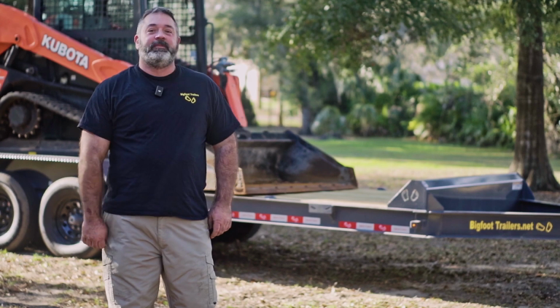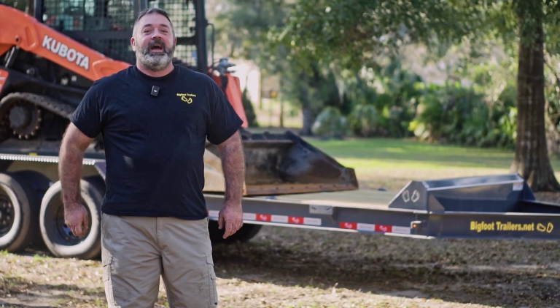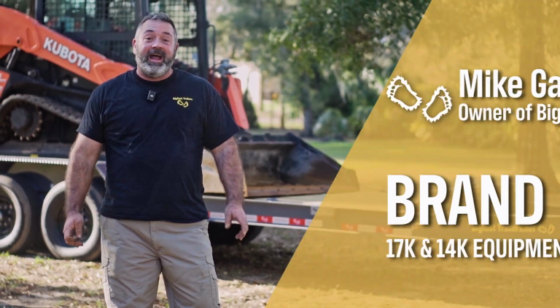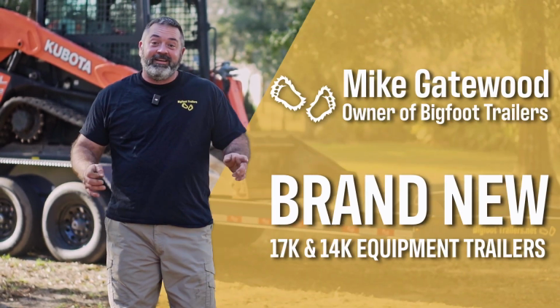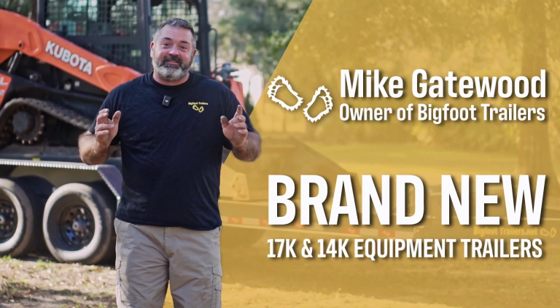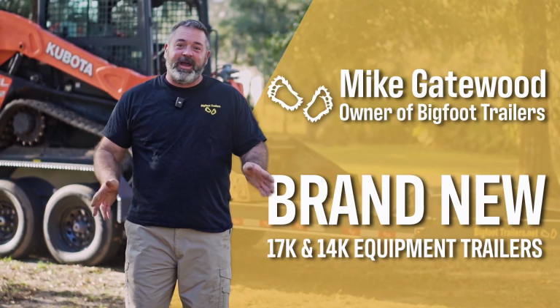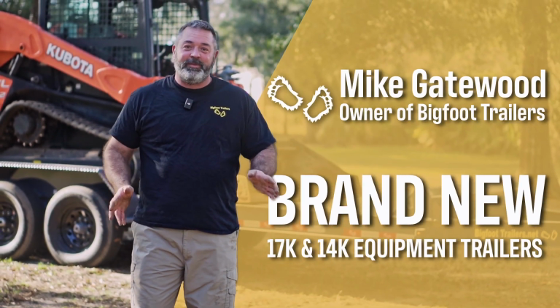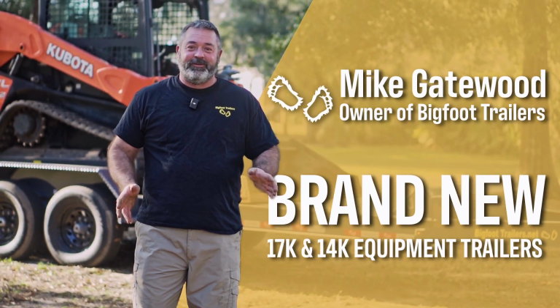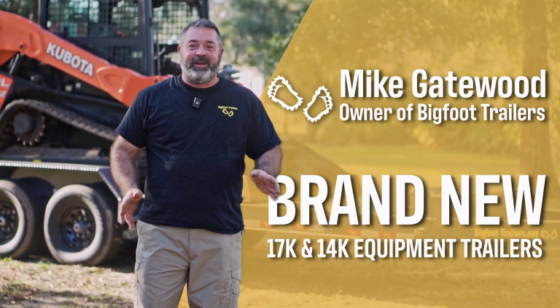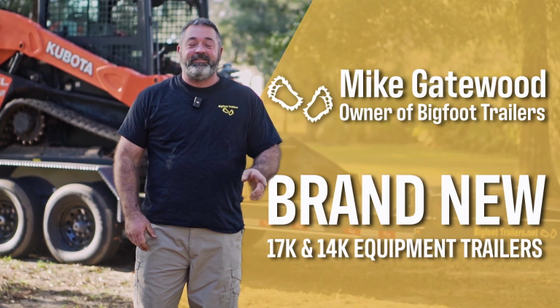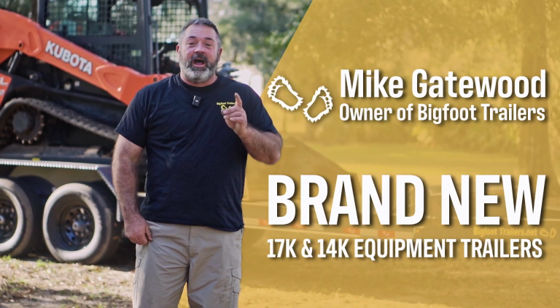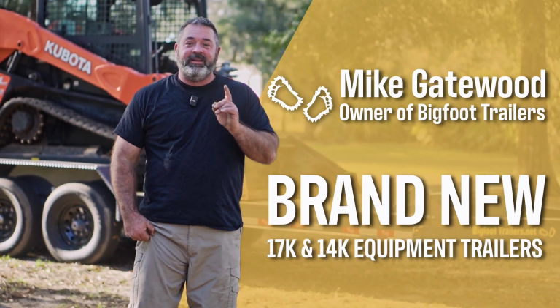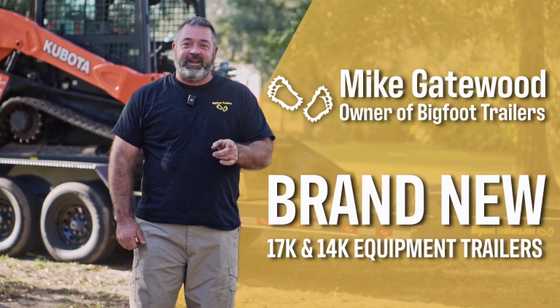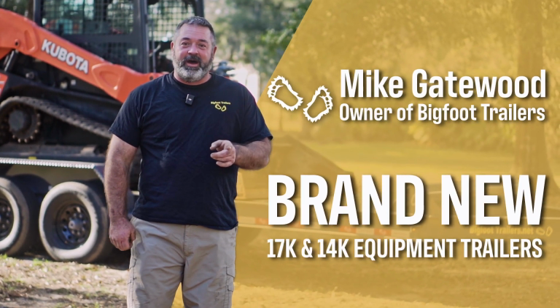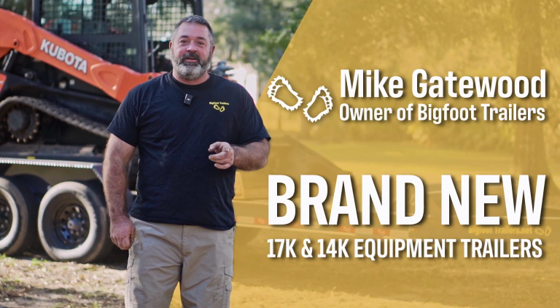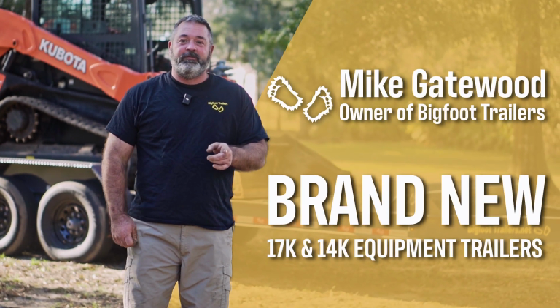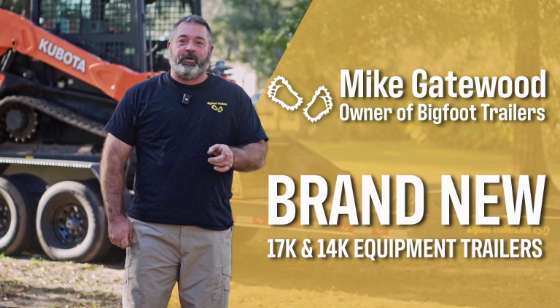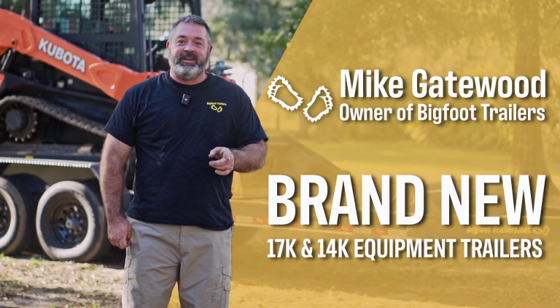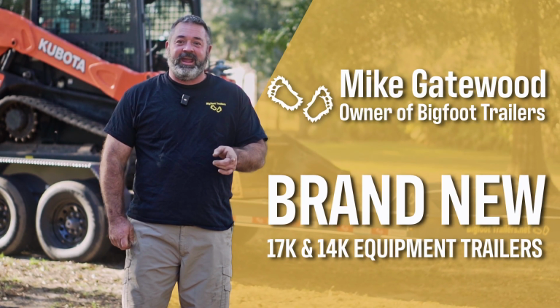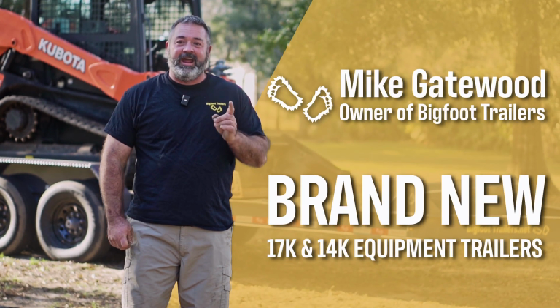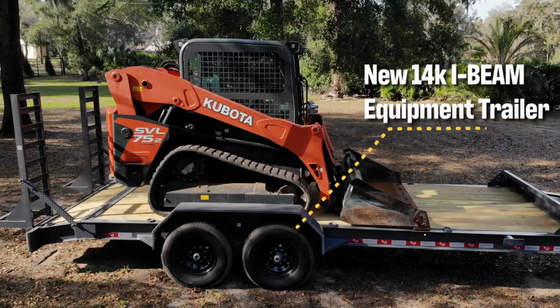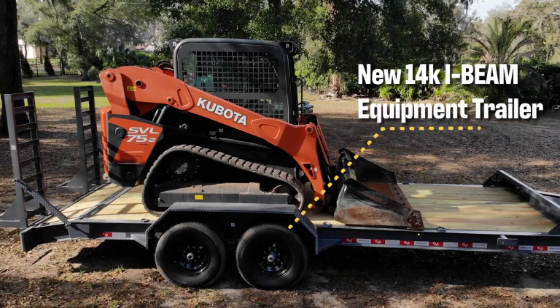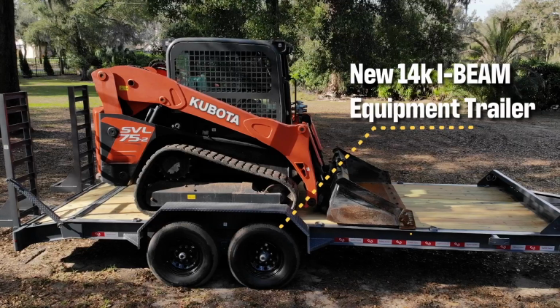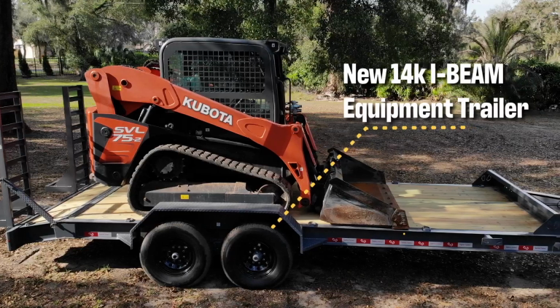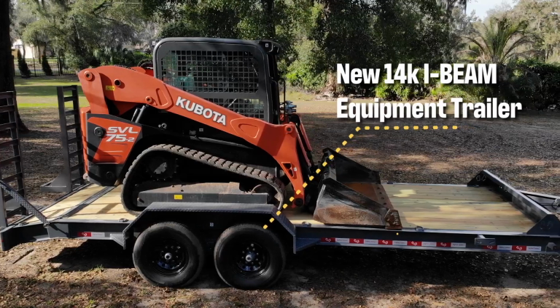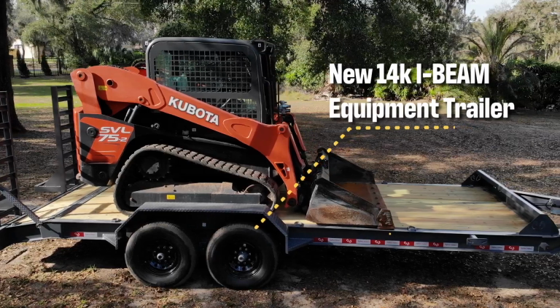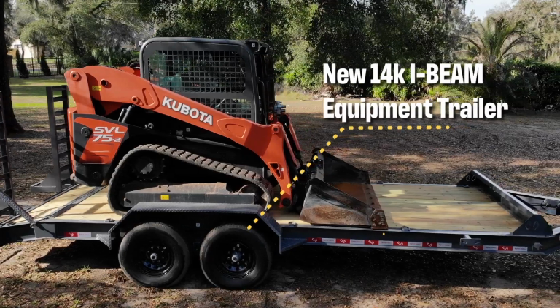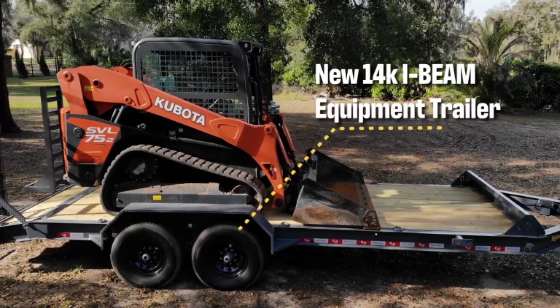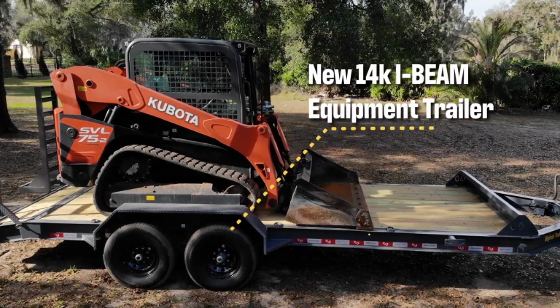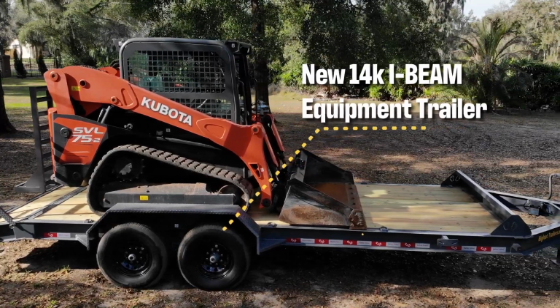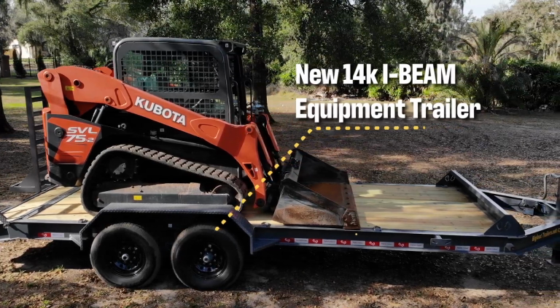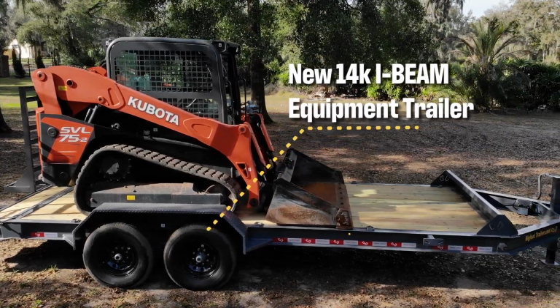Hi guys, this is Mike with Bigfoot Trailers. I'm going to tell you about our new 14K and 17K I-beam equipment trailers.